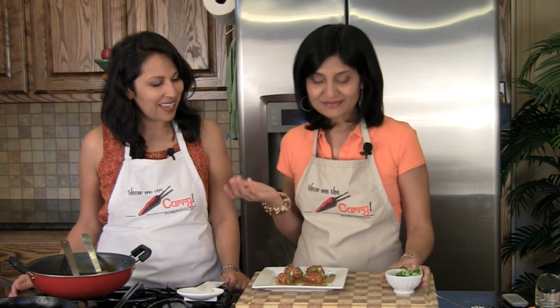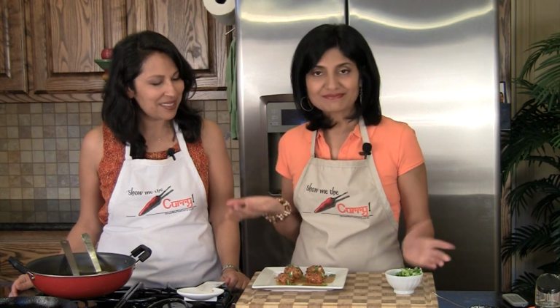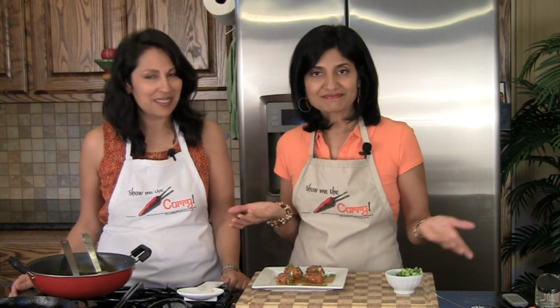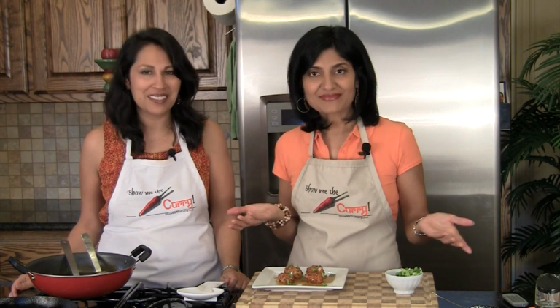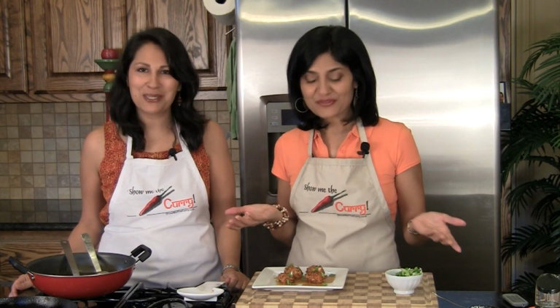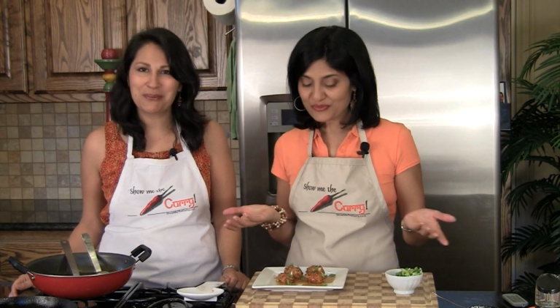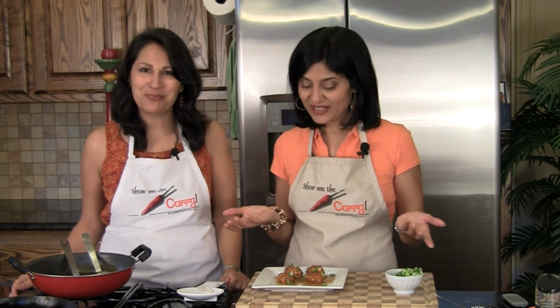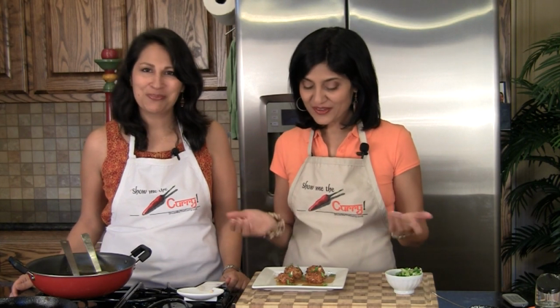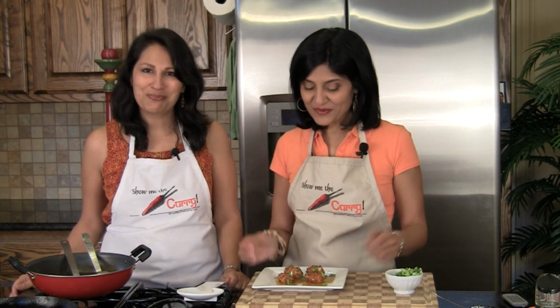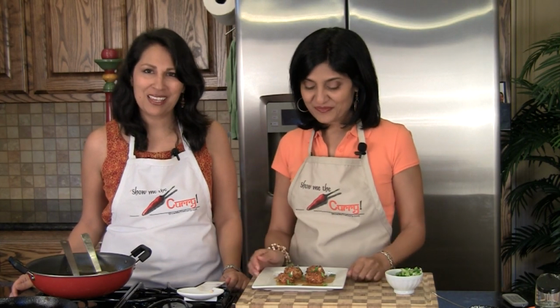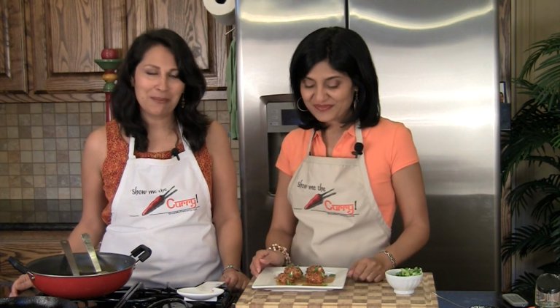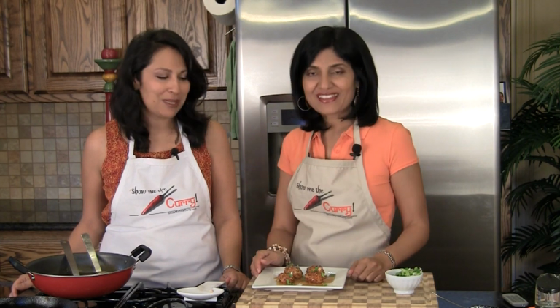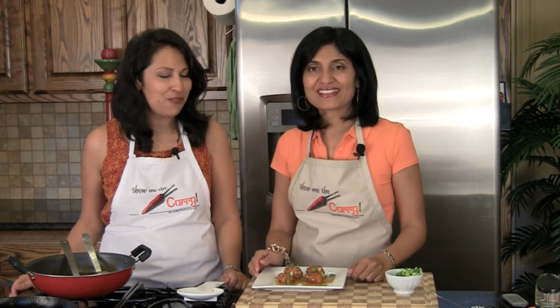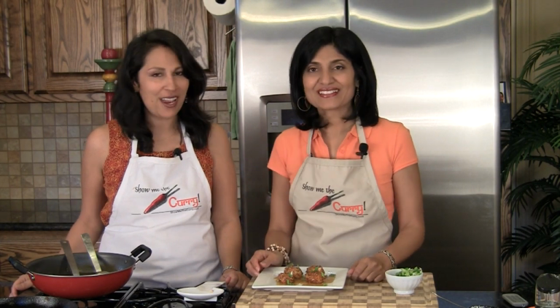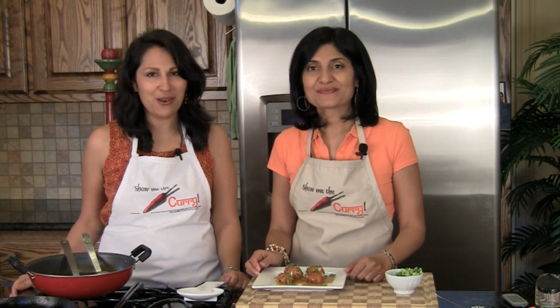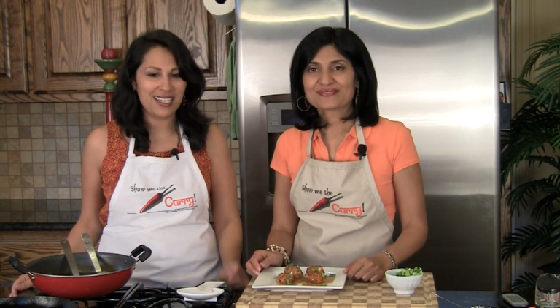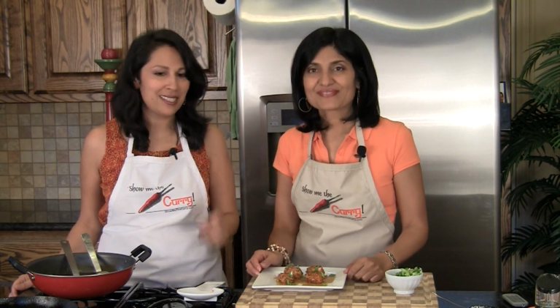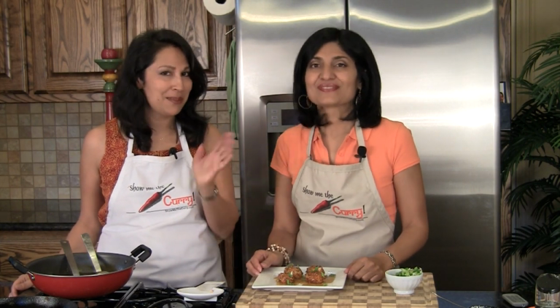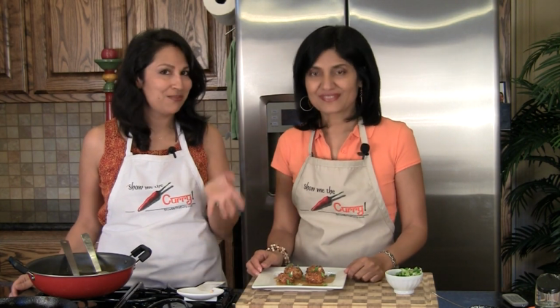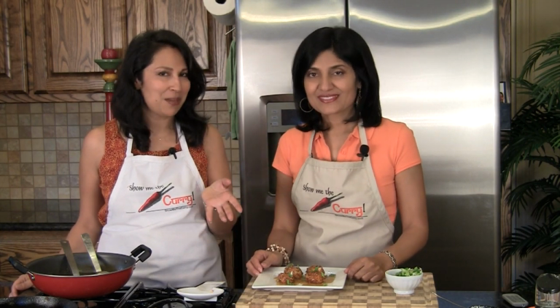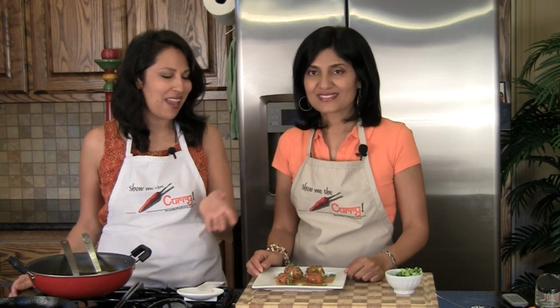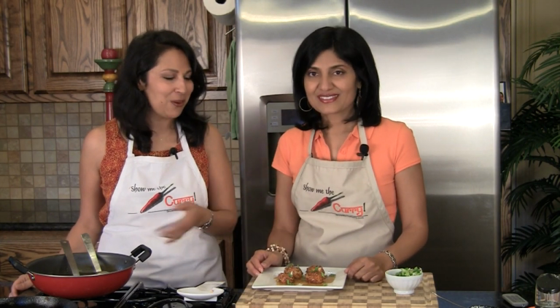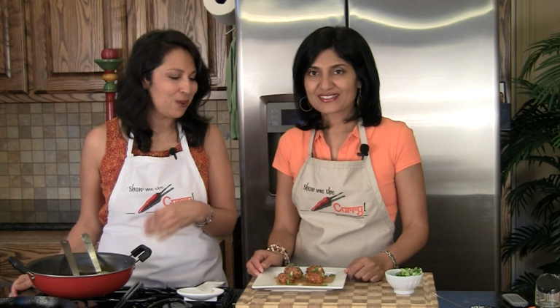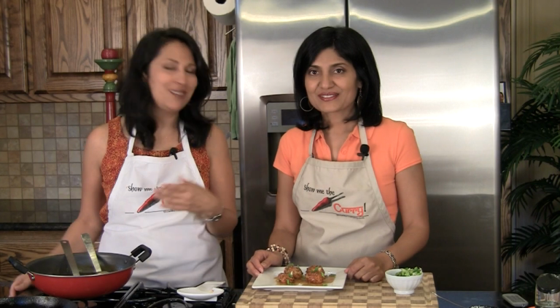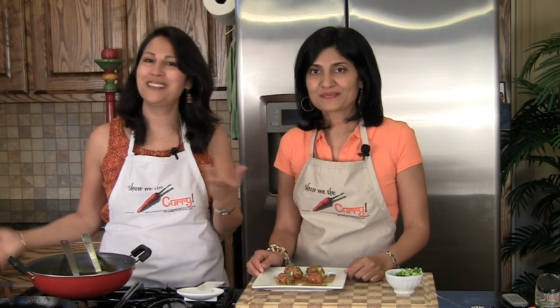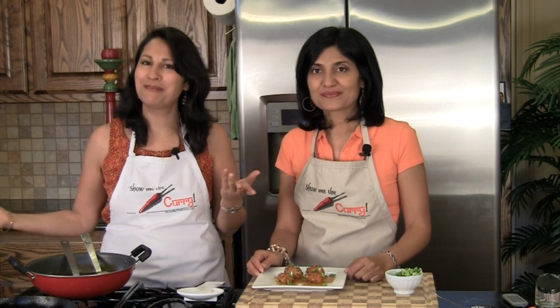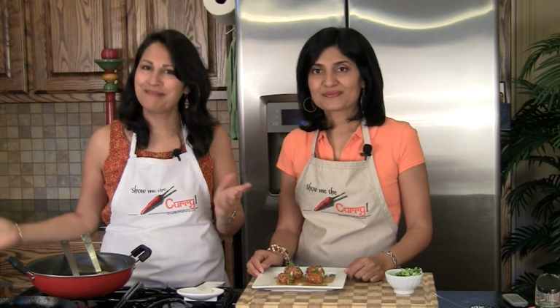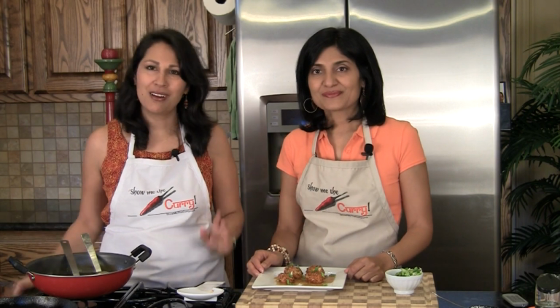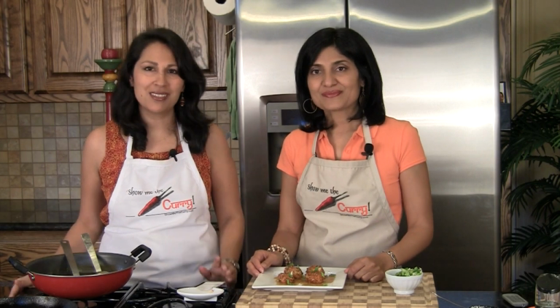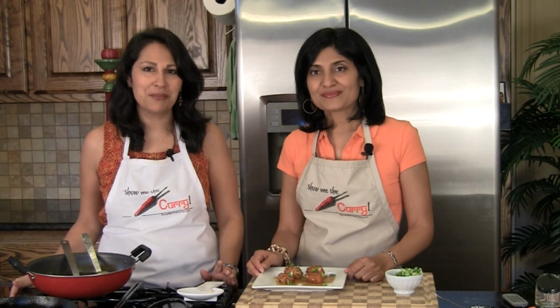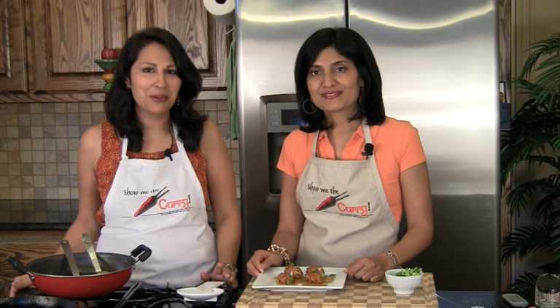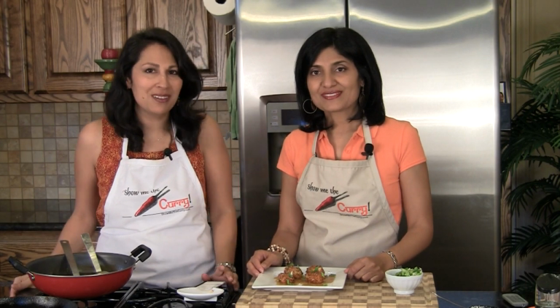Excellent — ready to go! Serve it with some fried rice, some egg rolls, or some noodles.